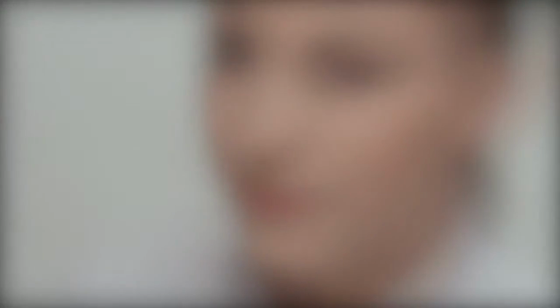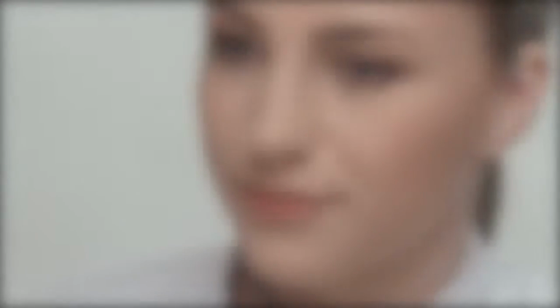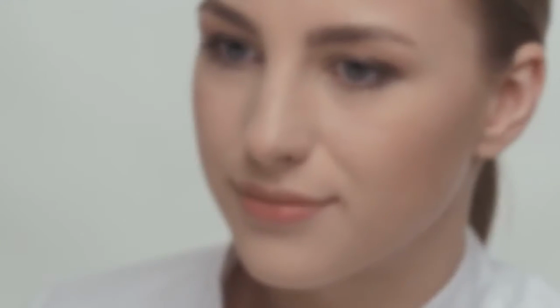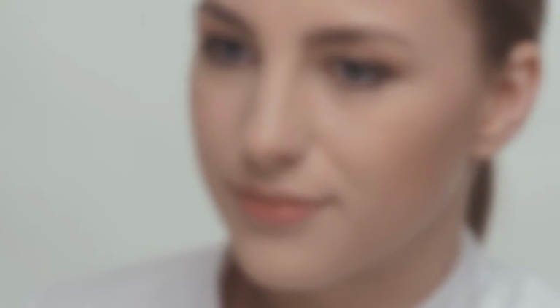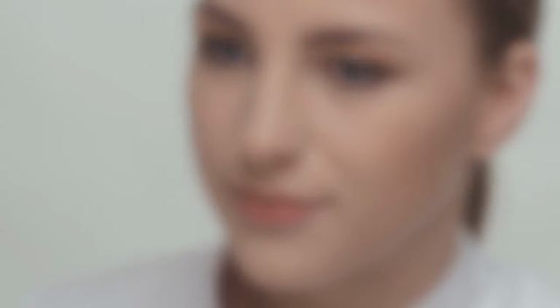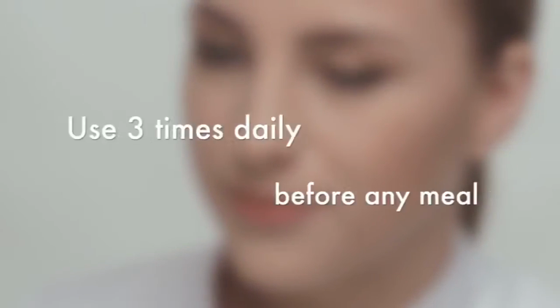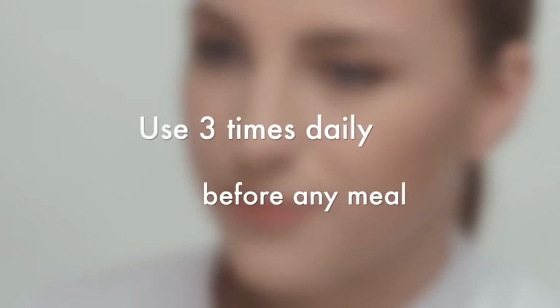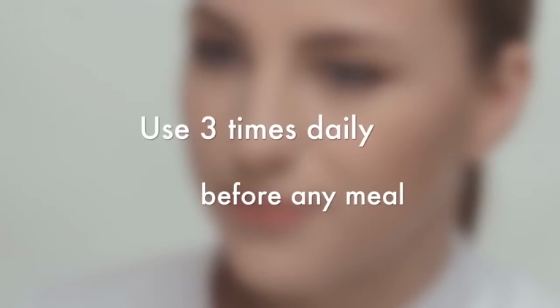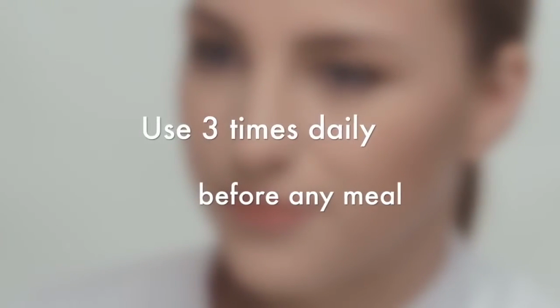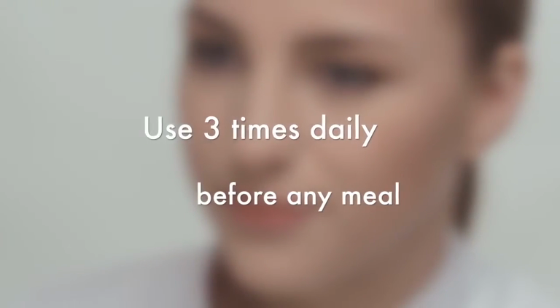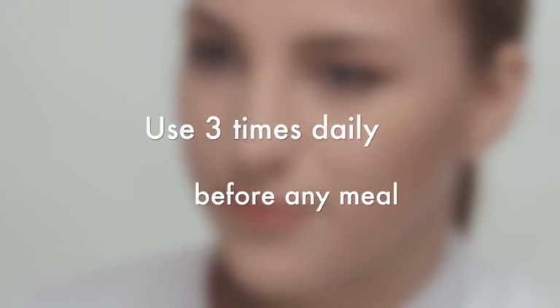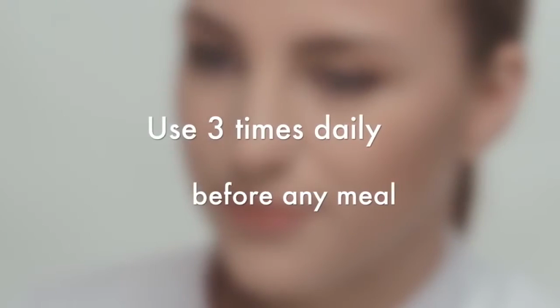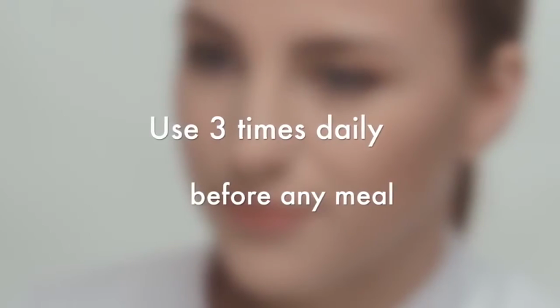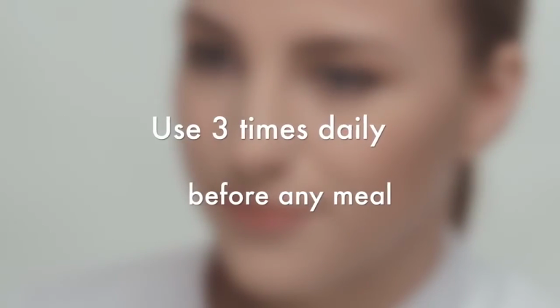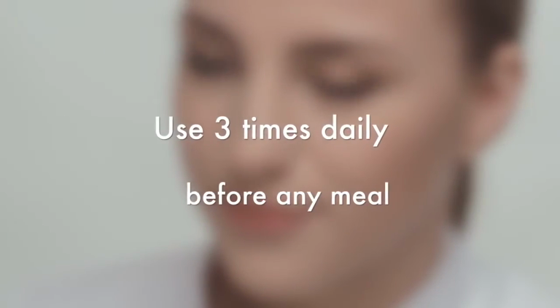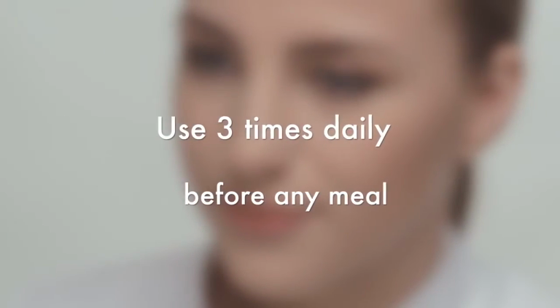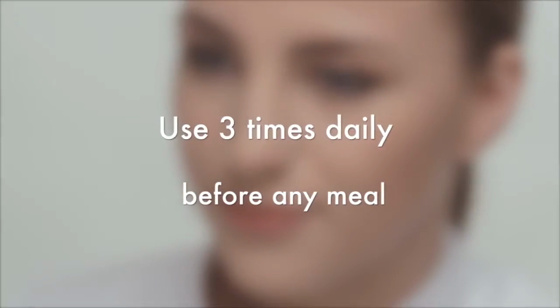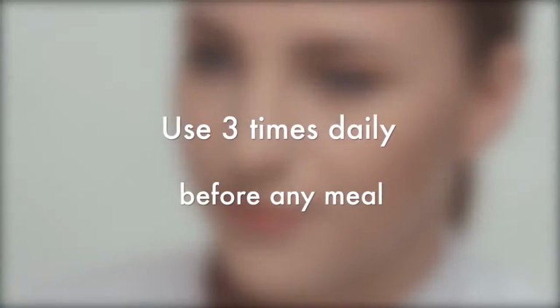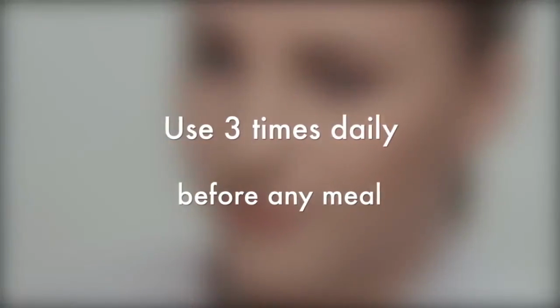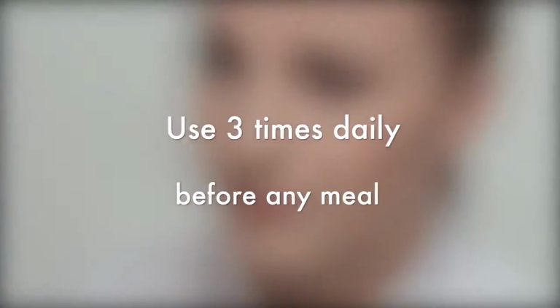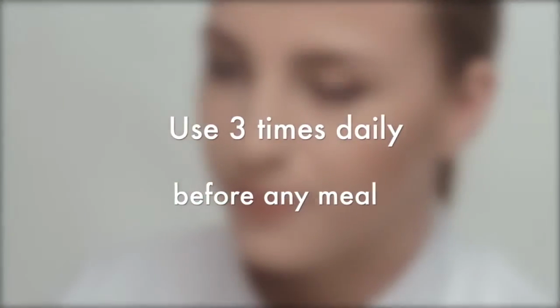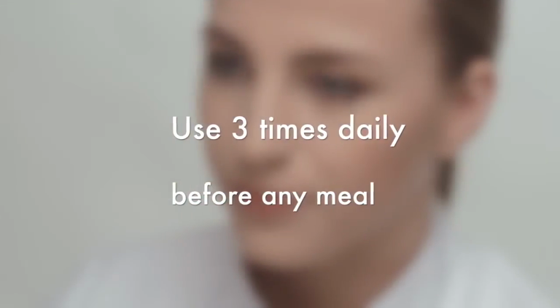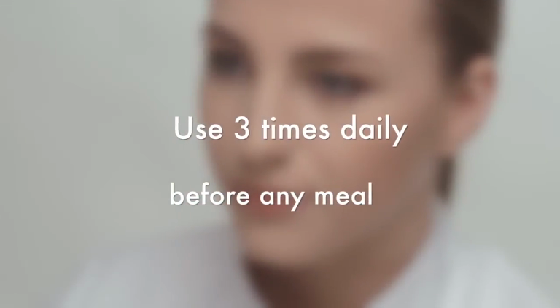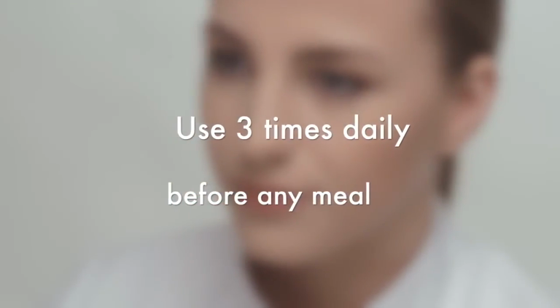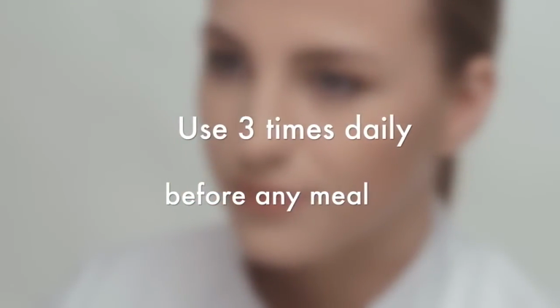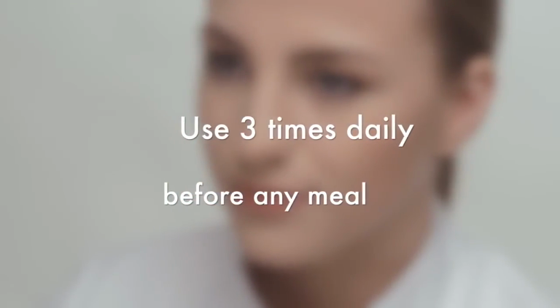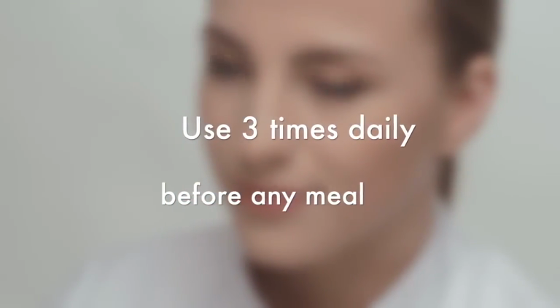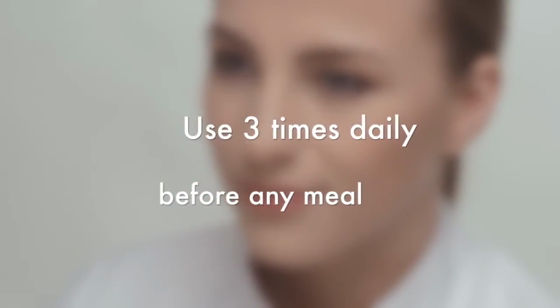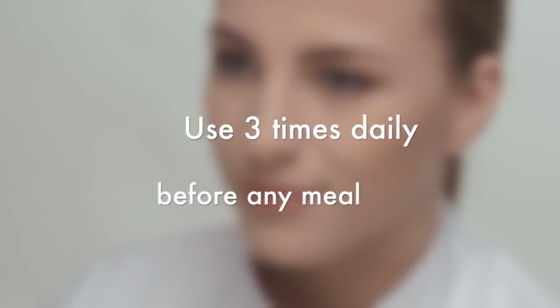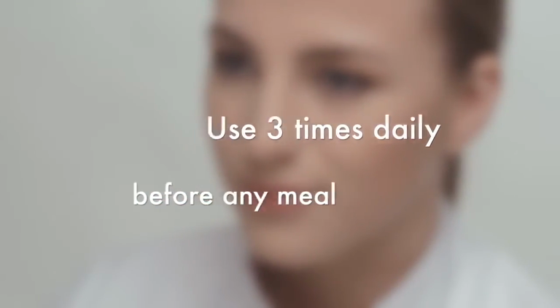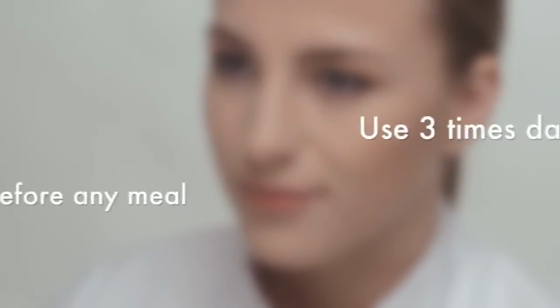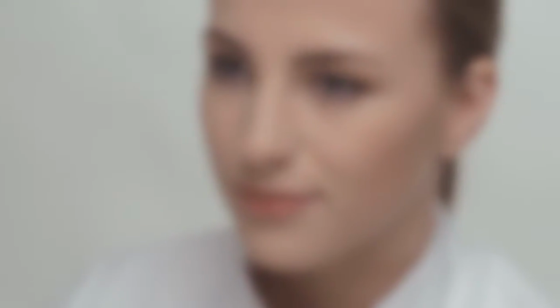It is recommended to use as any other food supplement, 3 times daily before any meal.